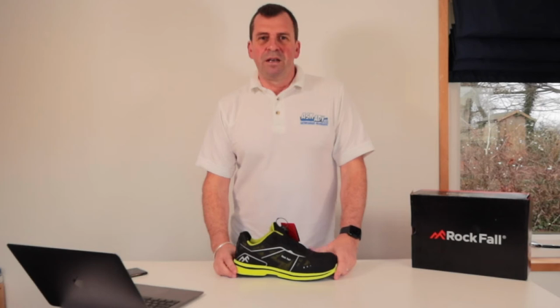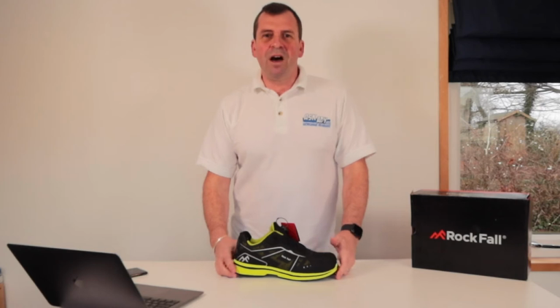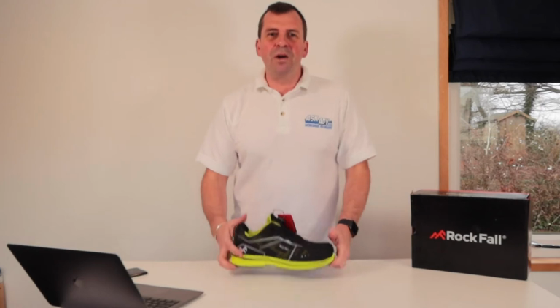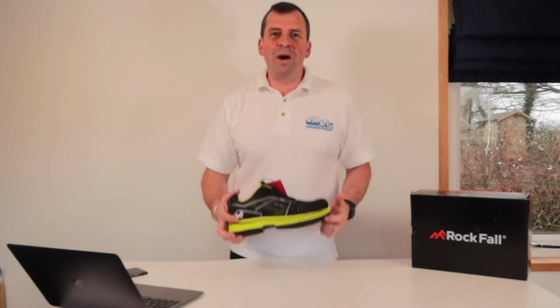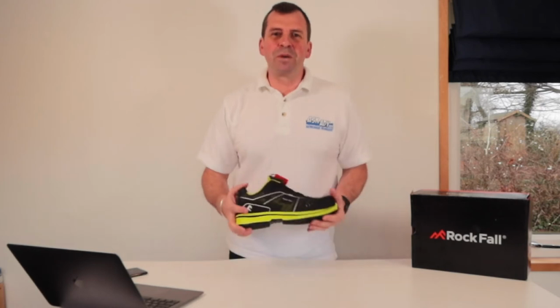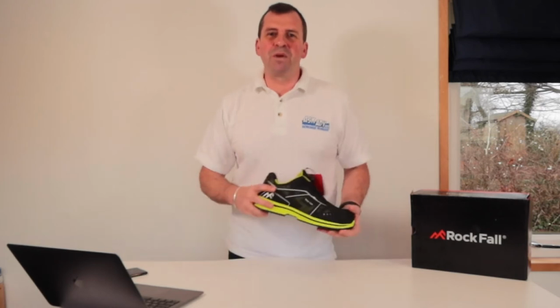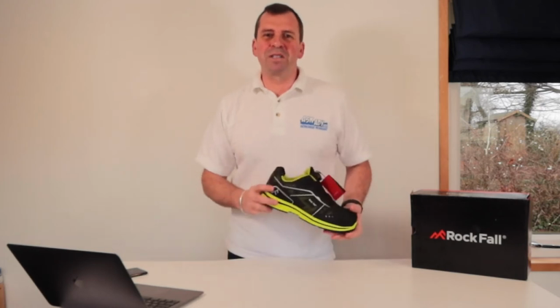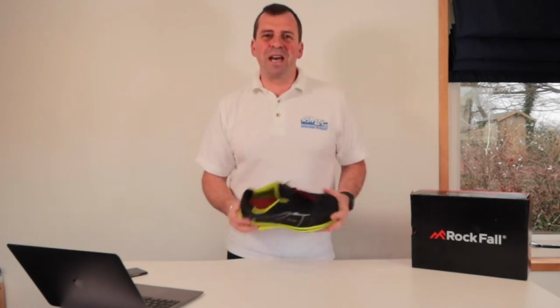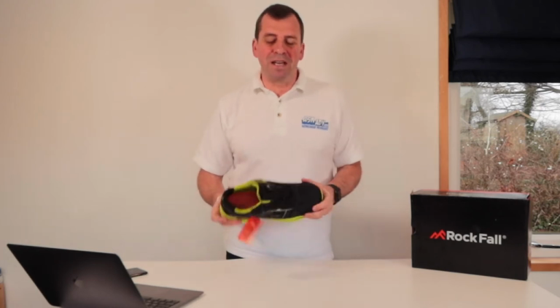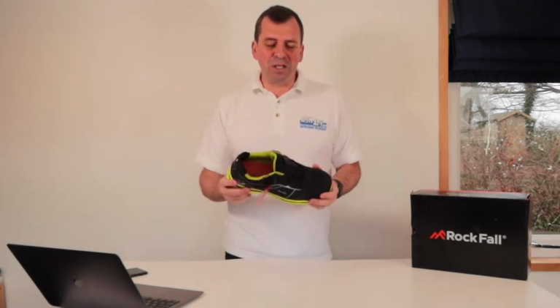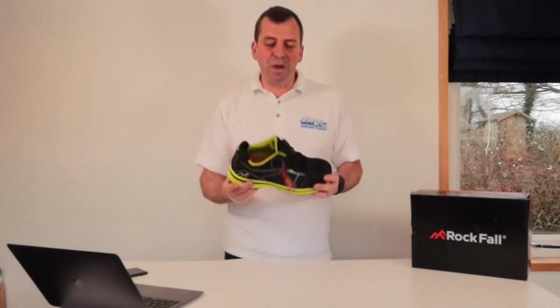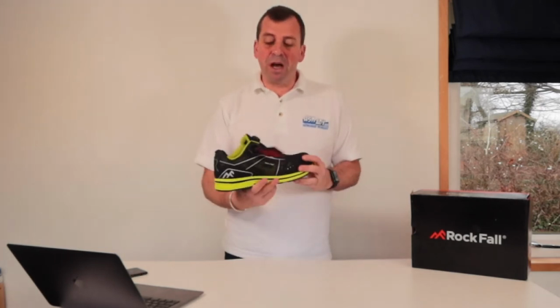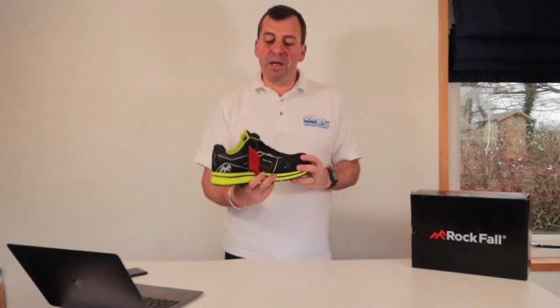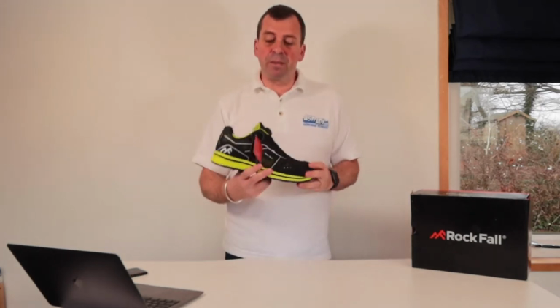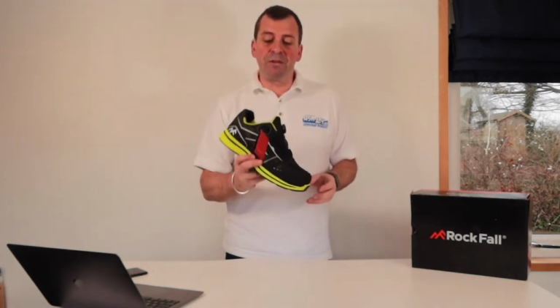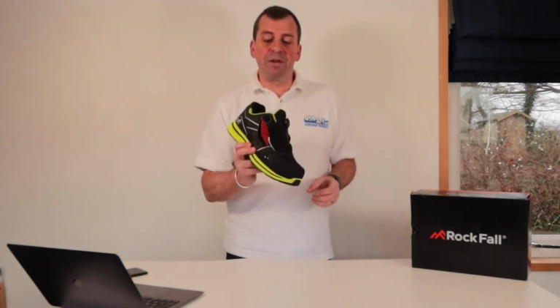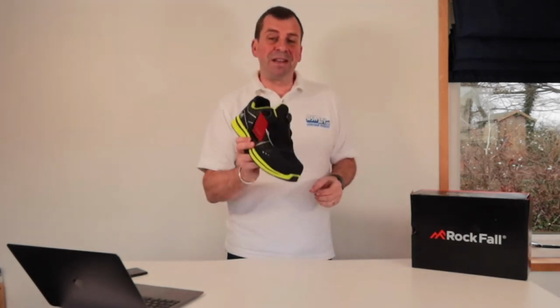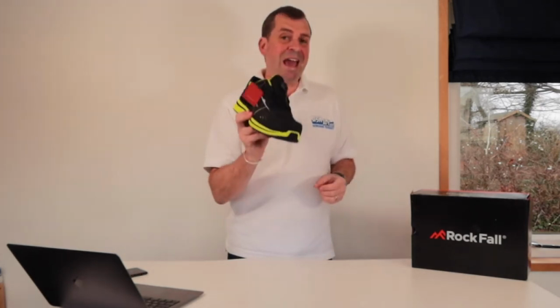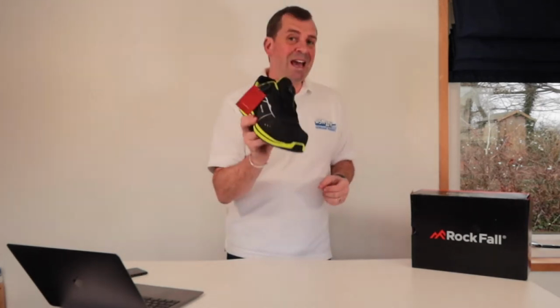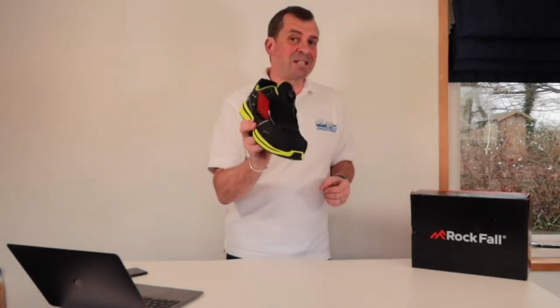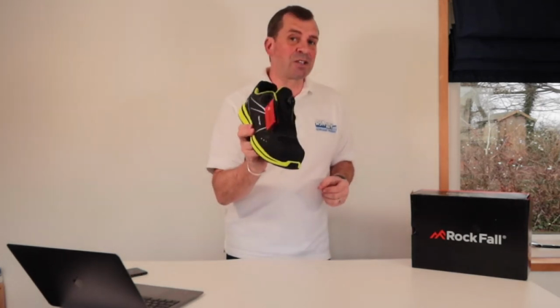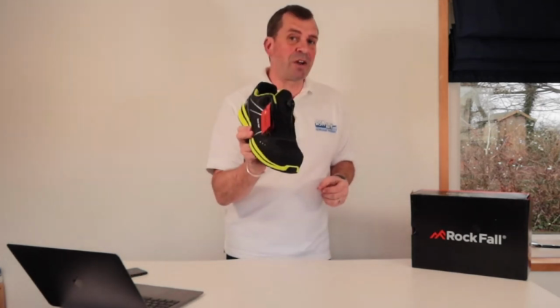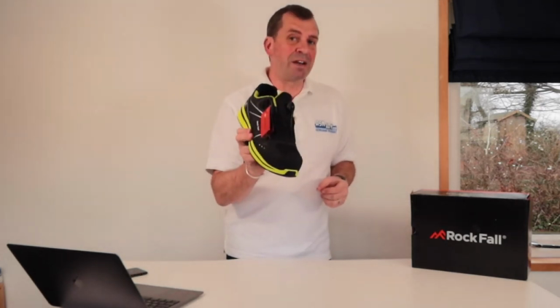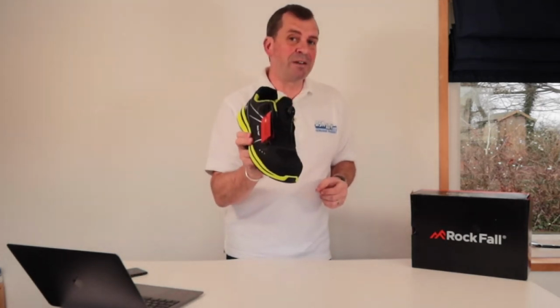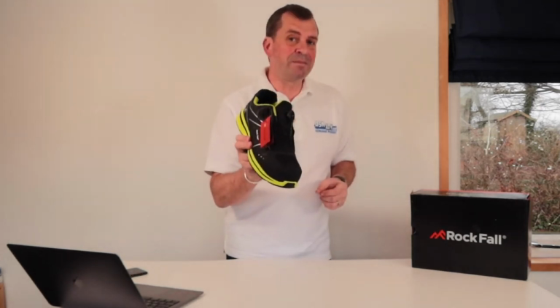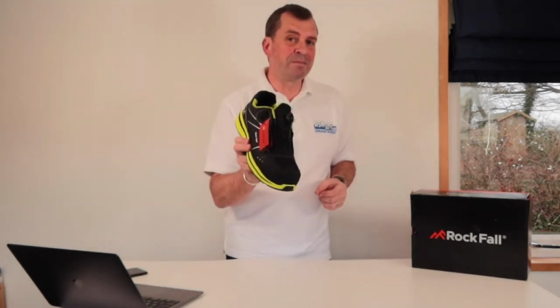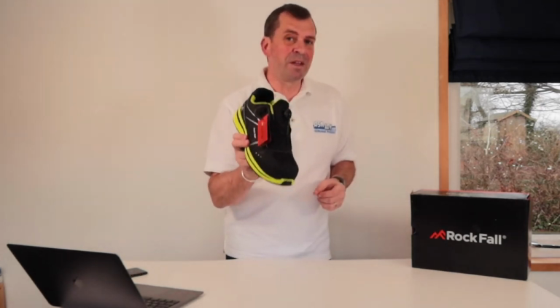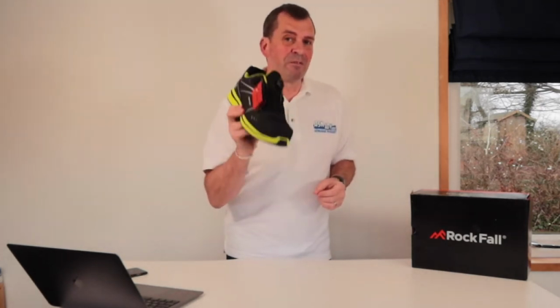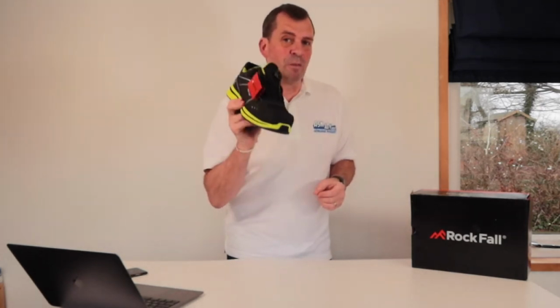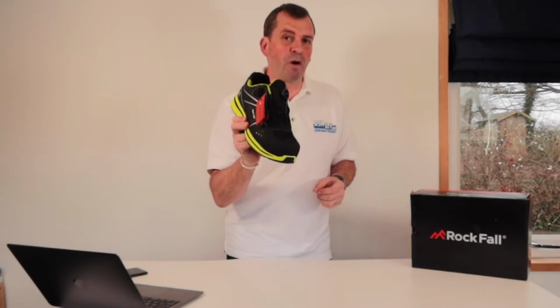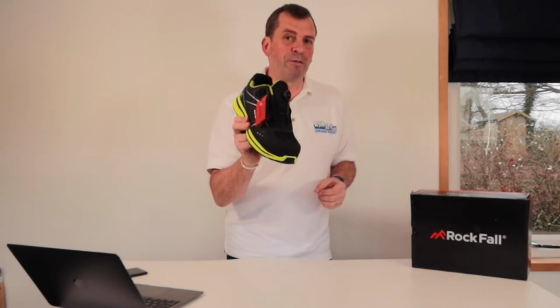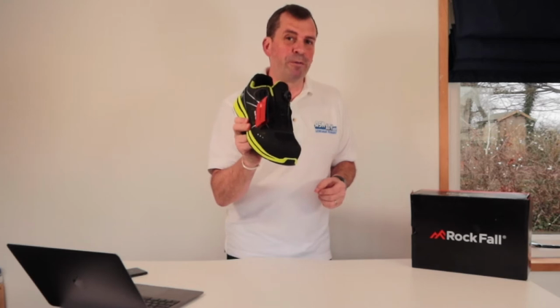Hi, welcome to Ask AD and this week I'm going to be reviewing the Airtek Trainer from Rockfall.